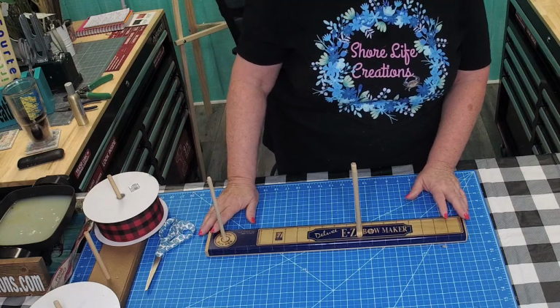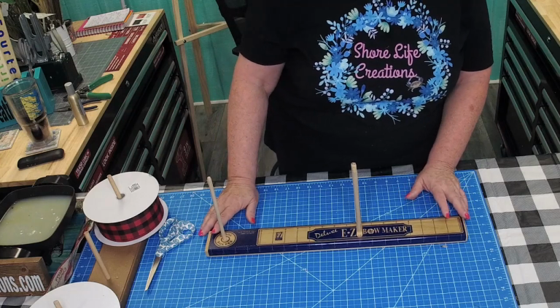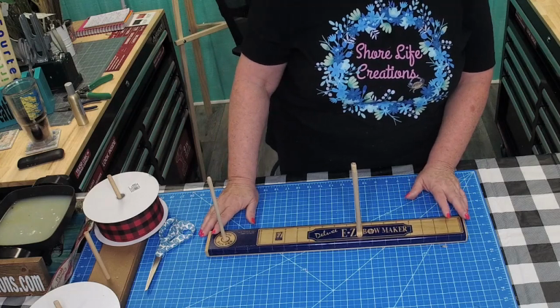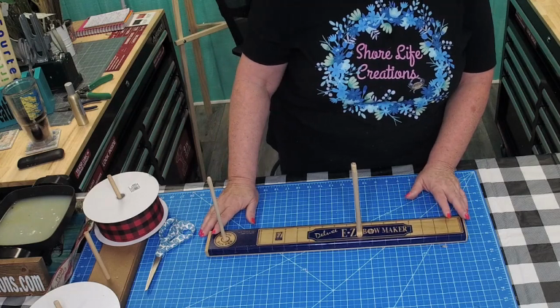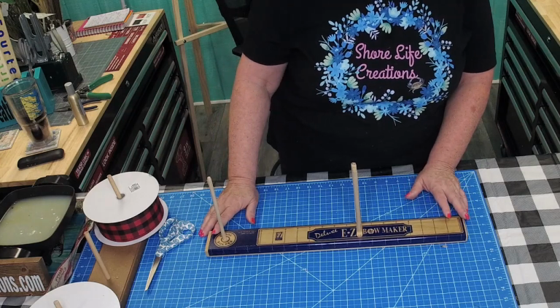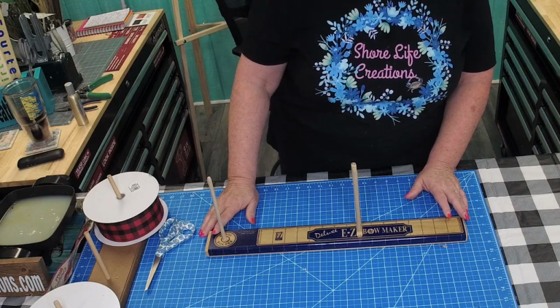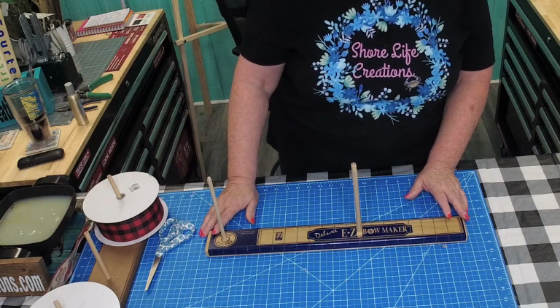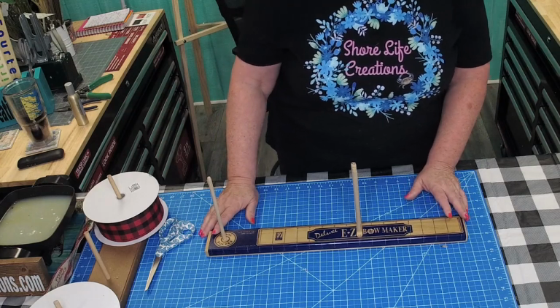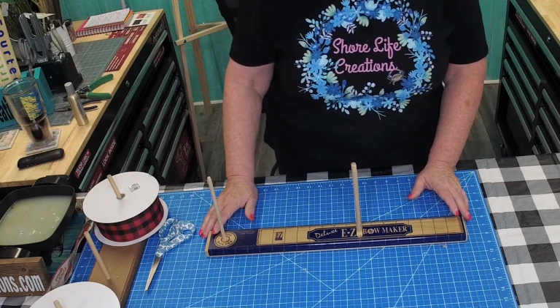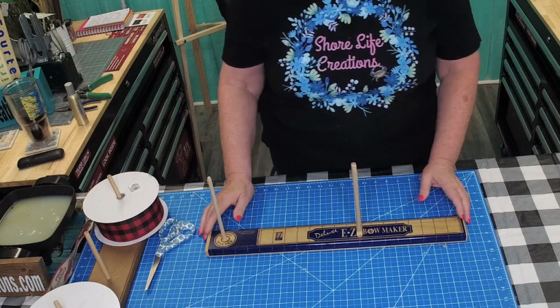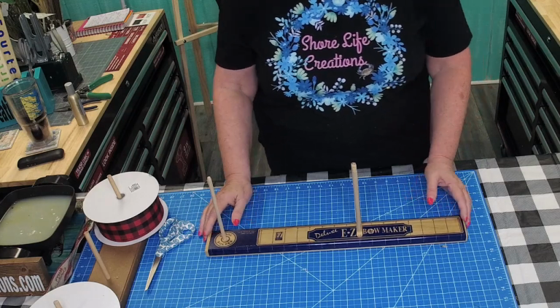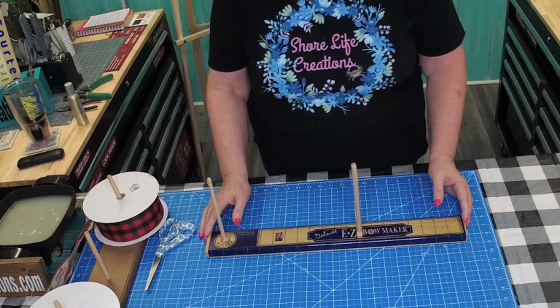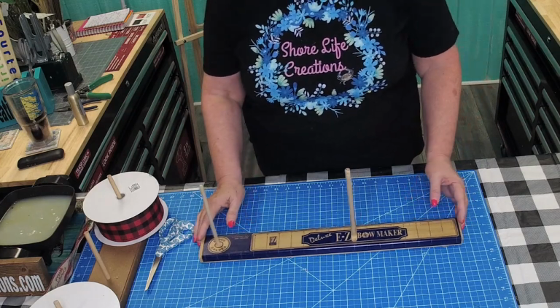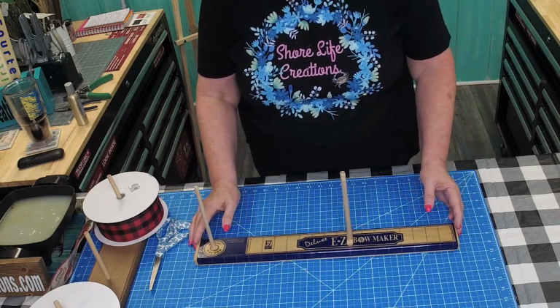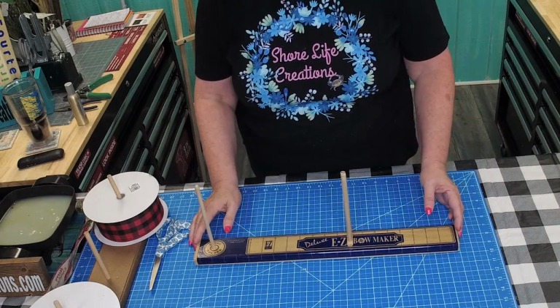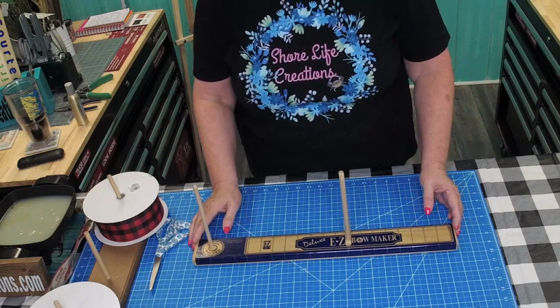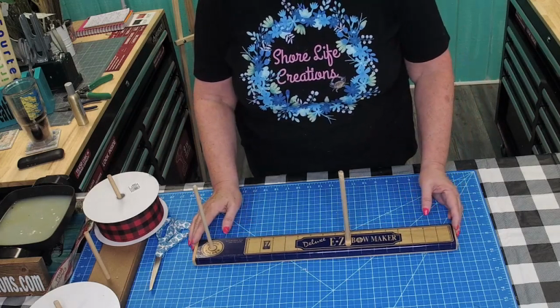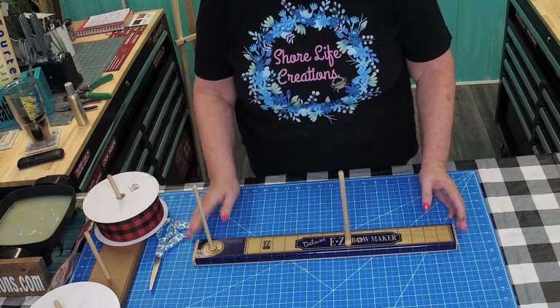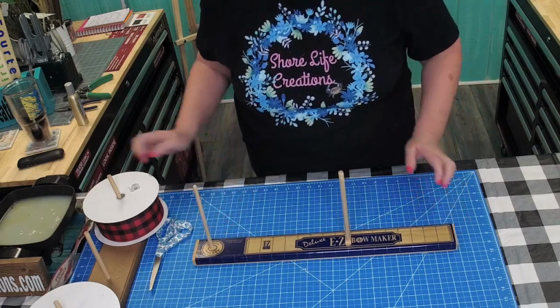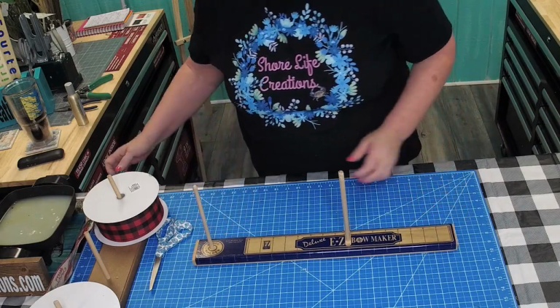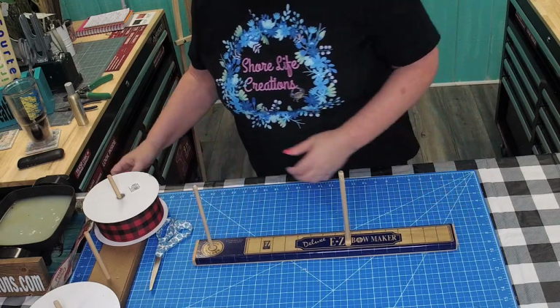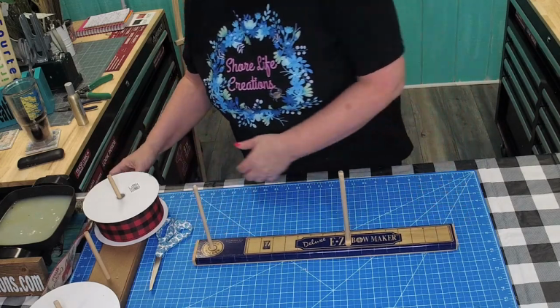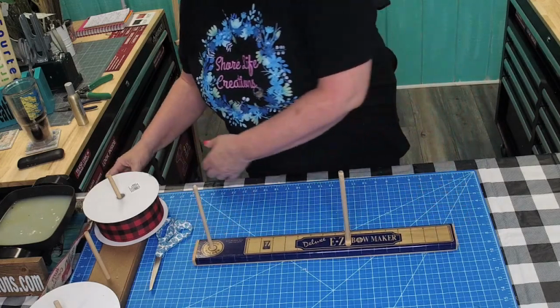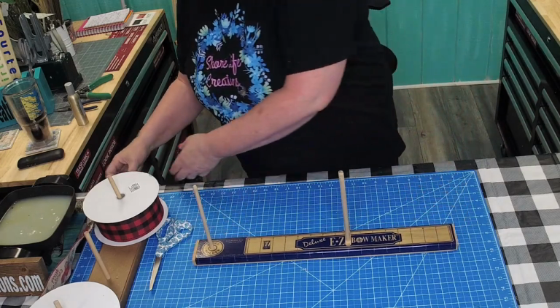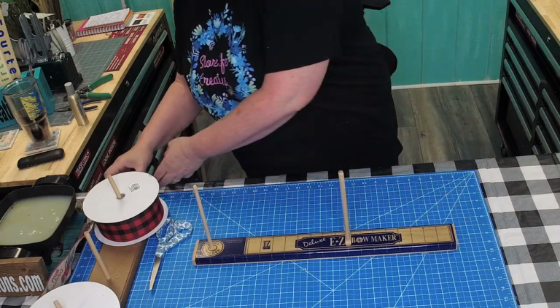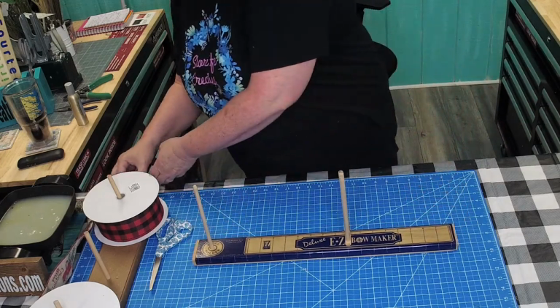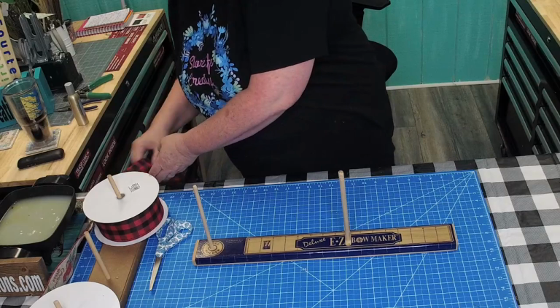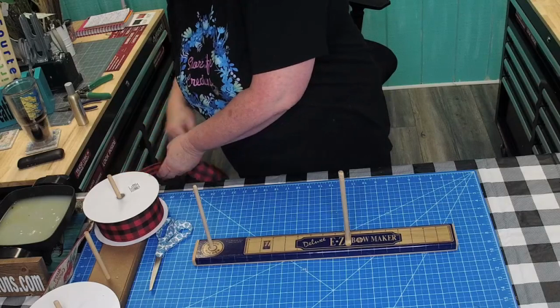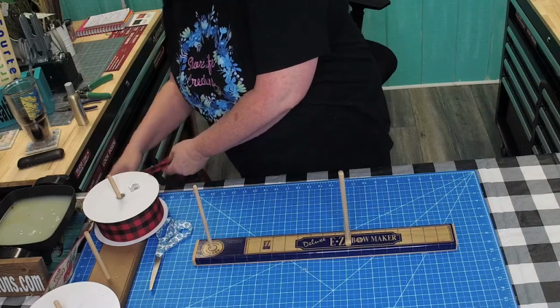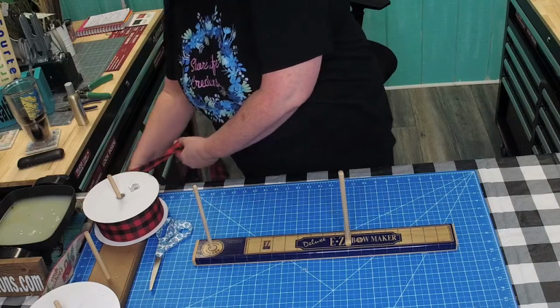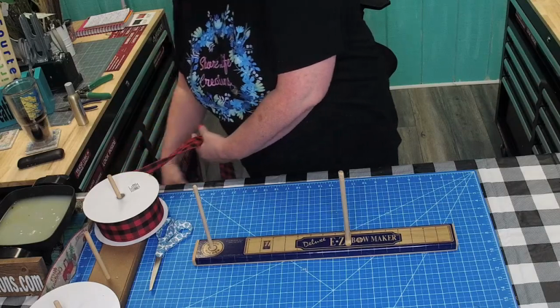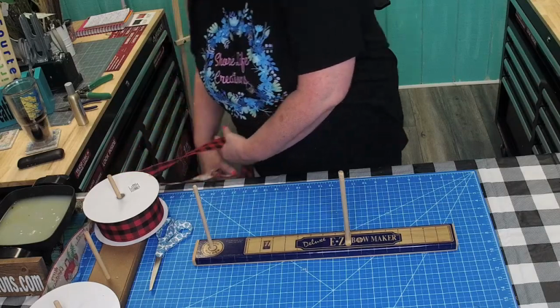Now let's make a bow. You want two ribbons, put them together.